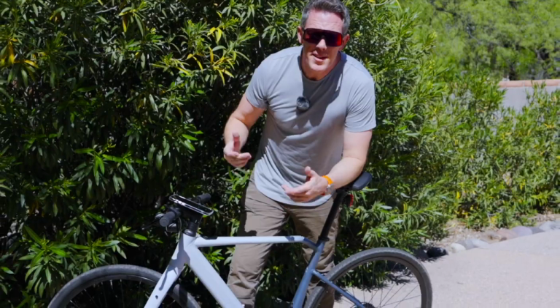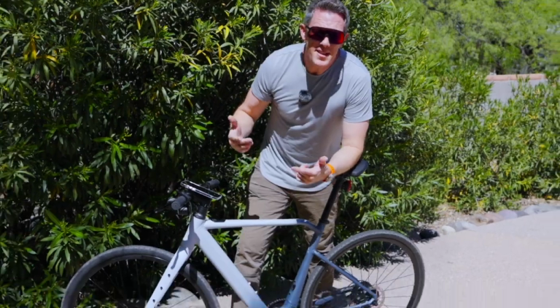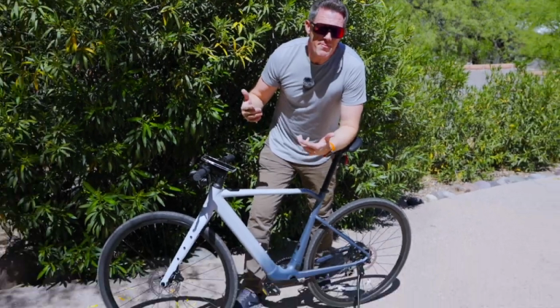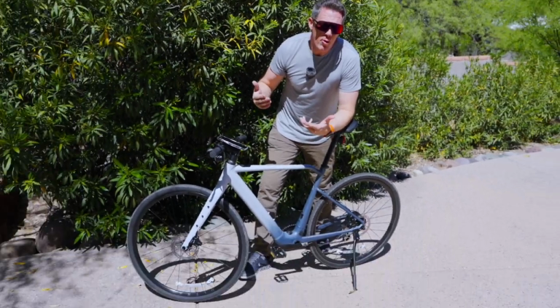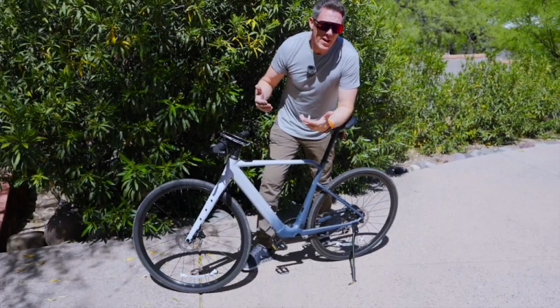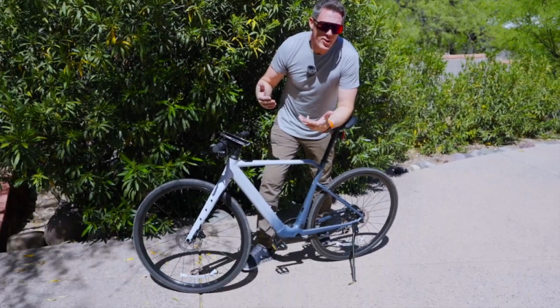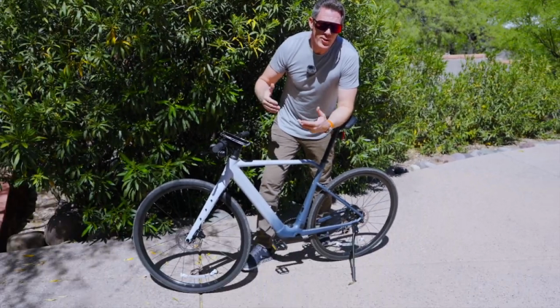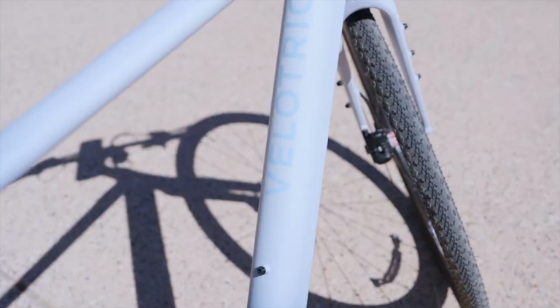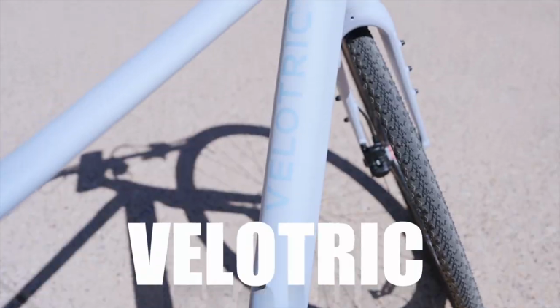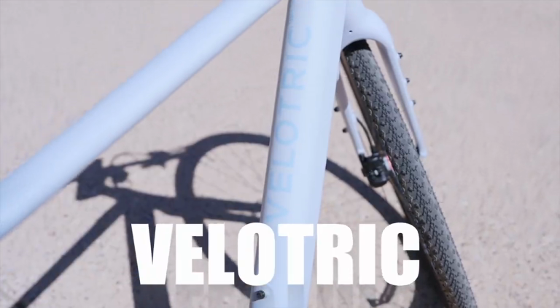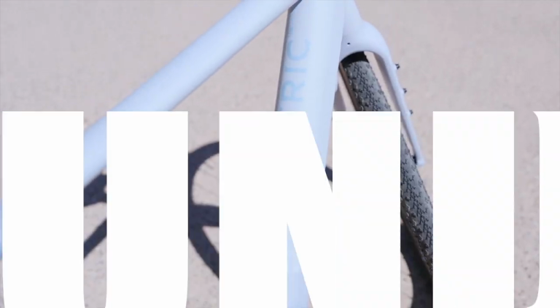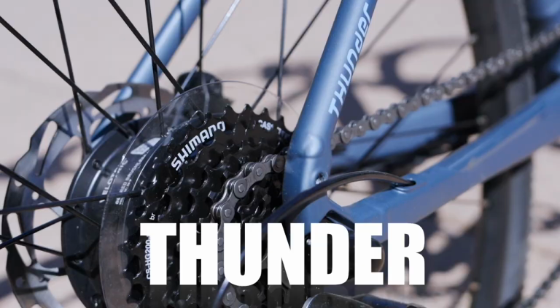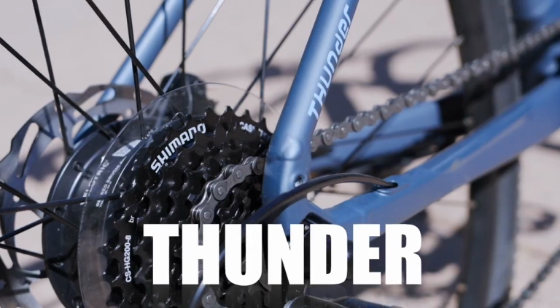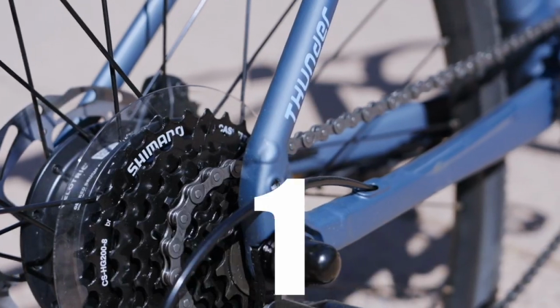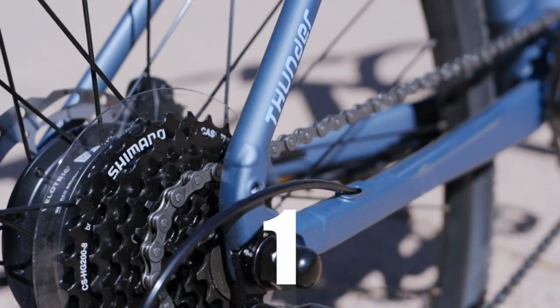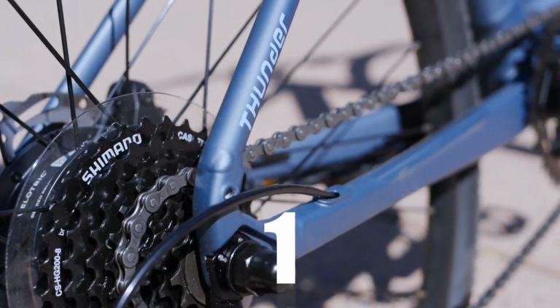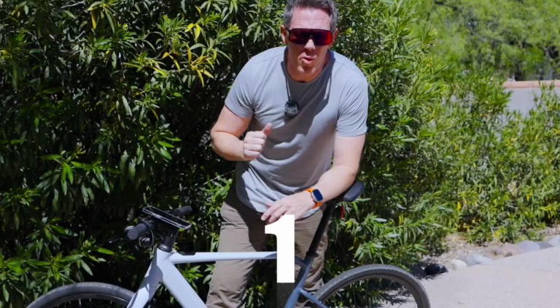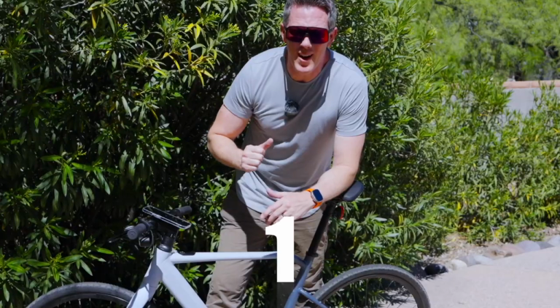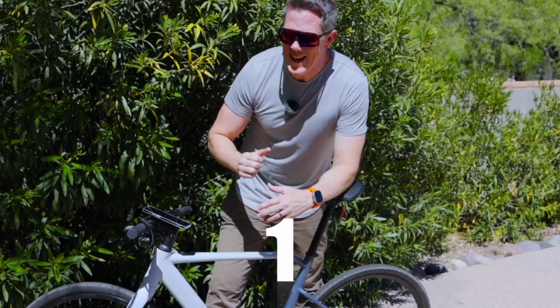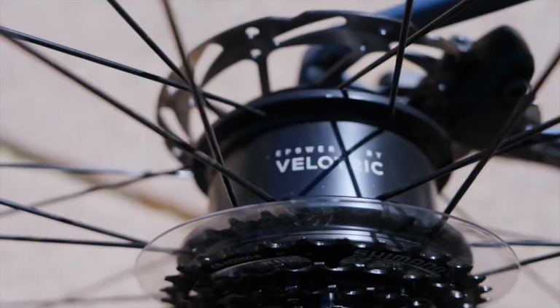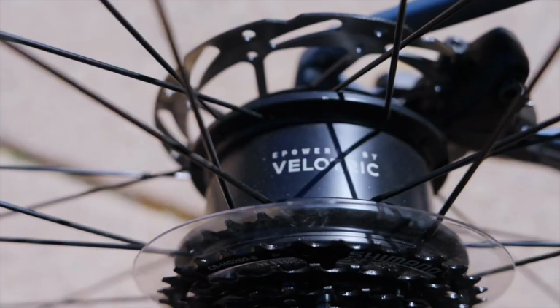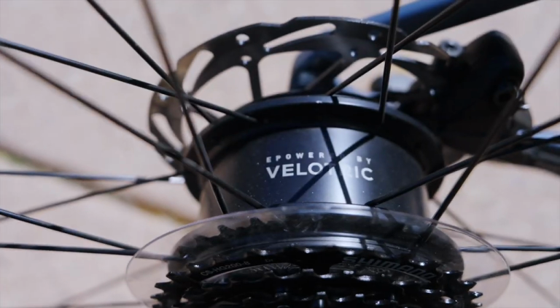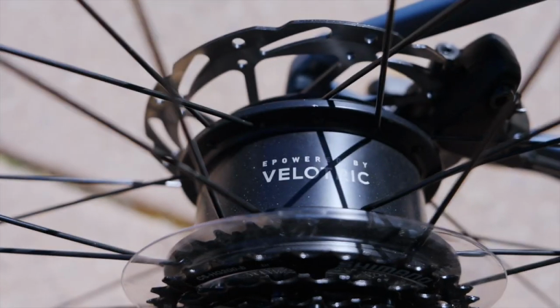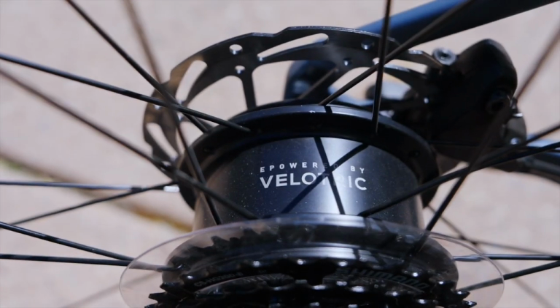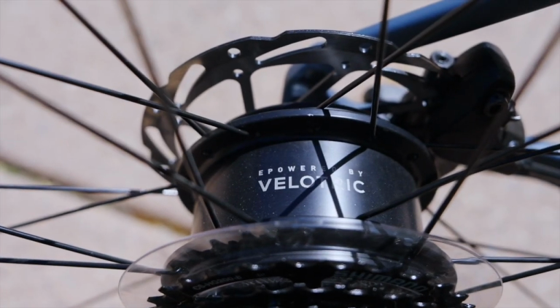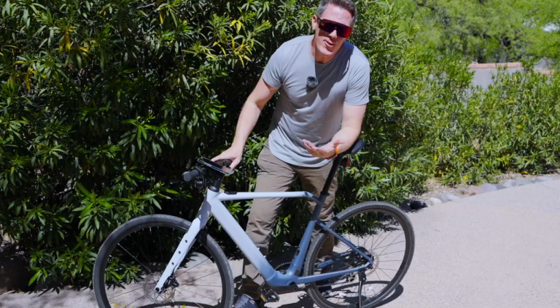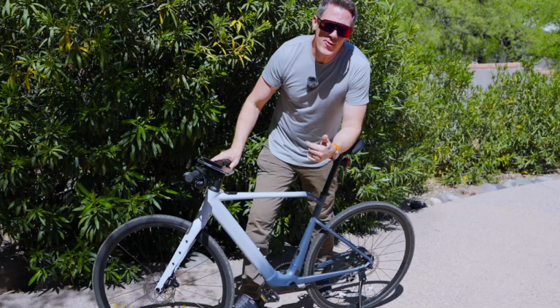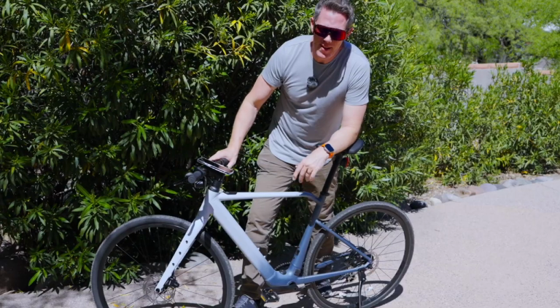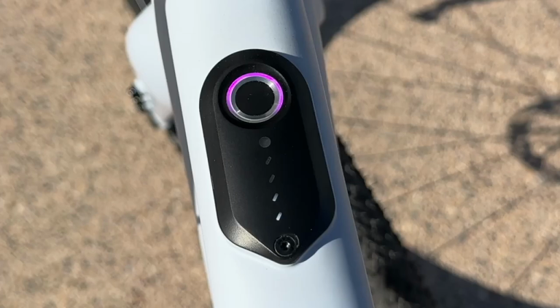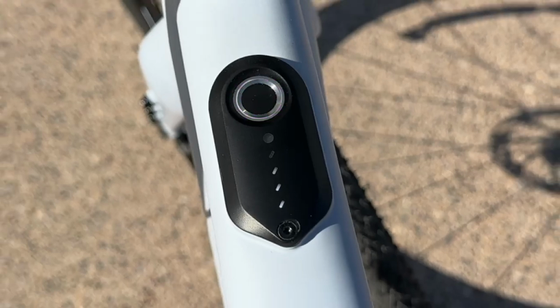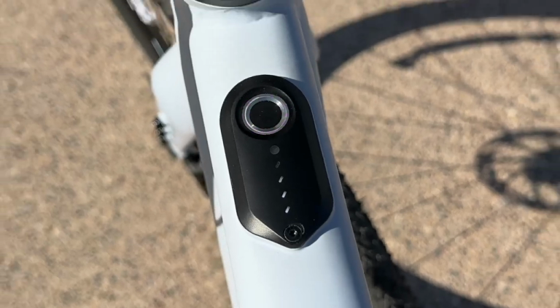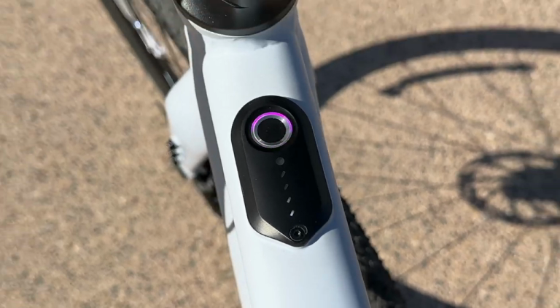This is the brand new Velotrick Thunder 1, and it just might be my new favorite e-bike.